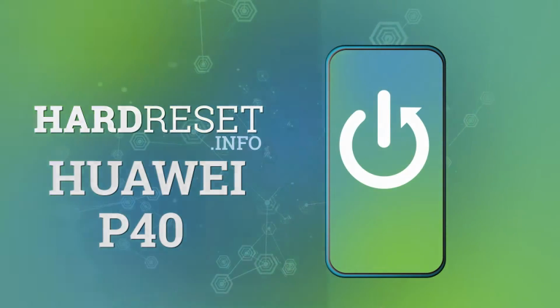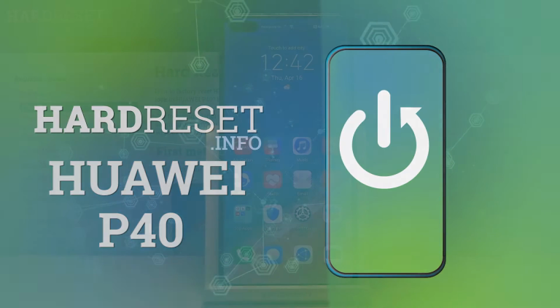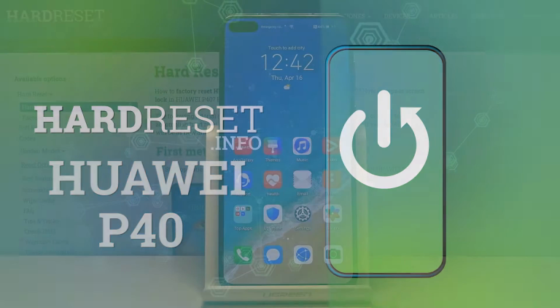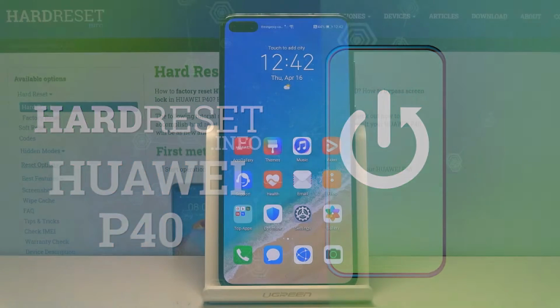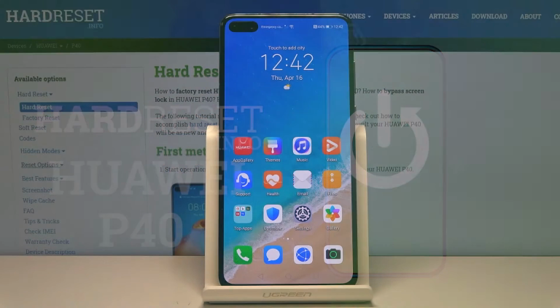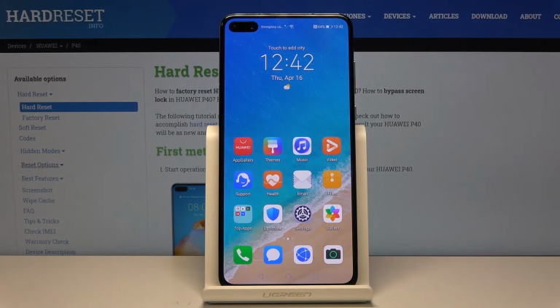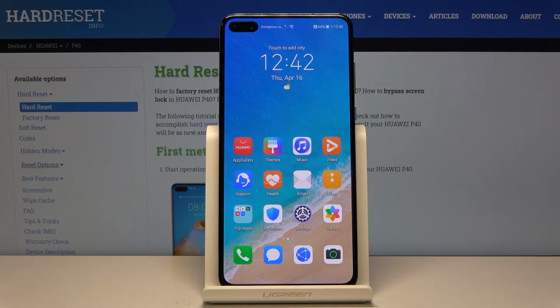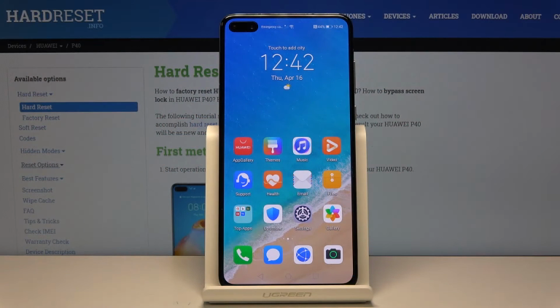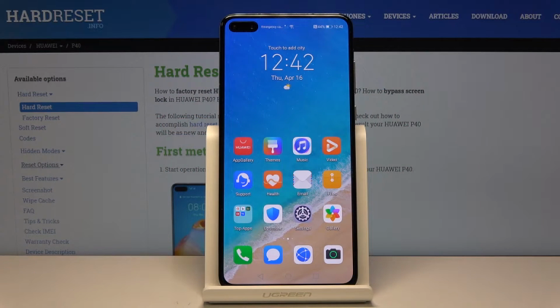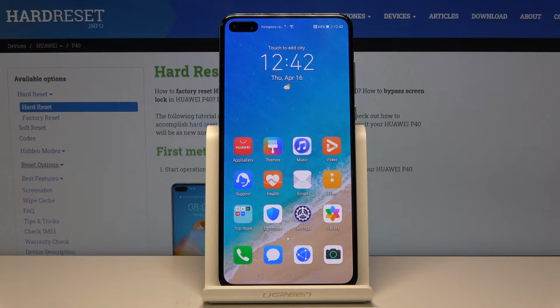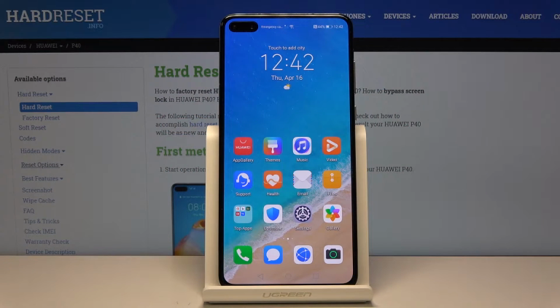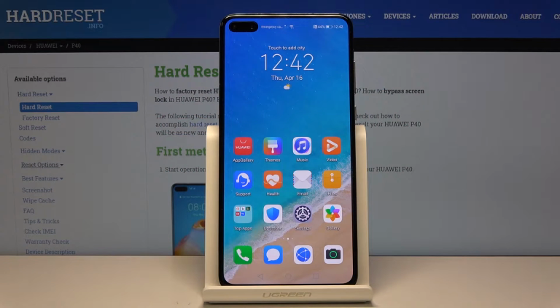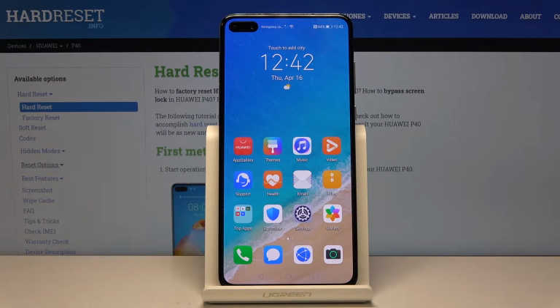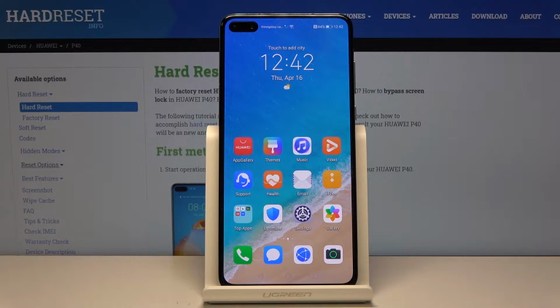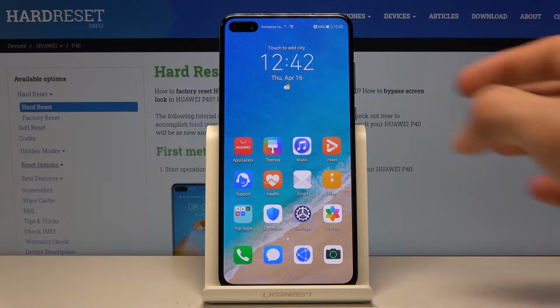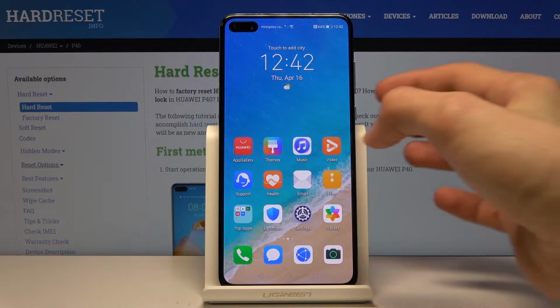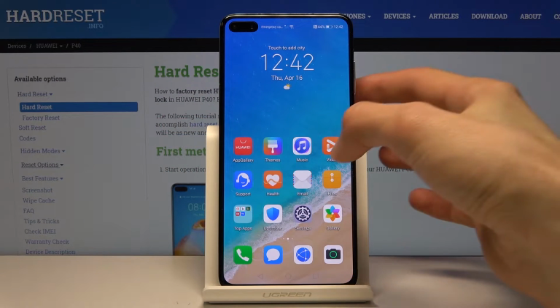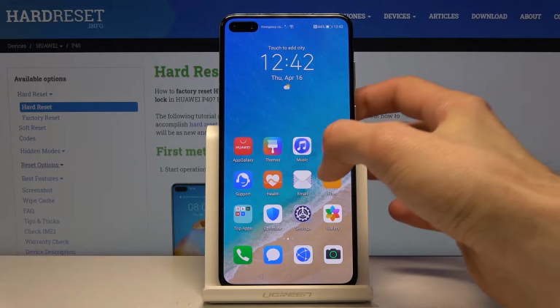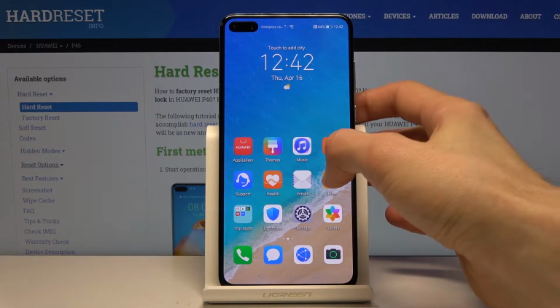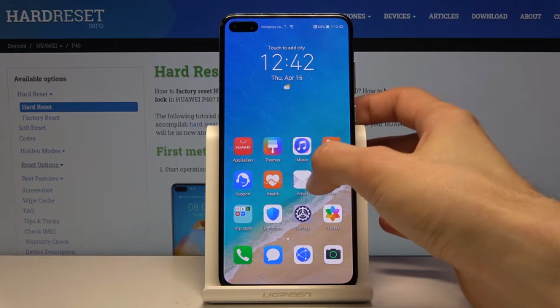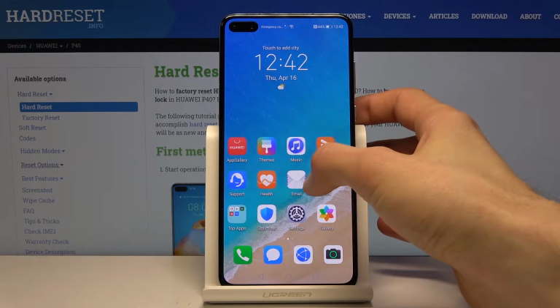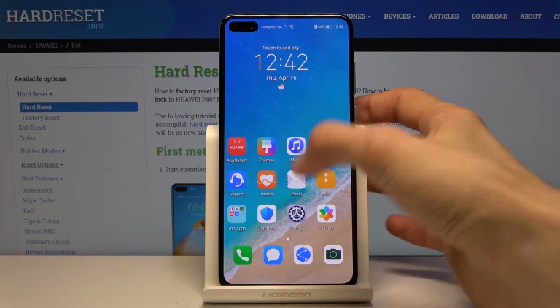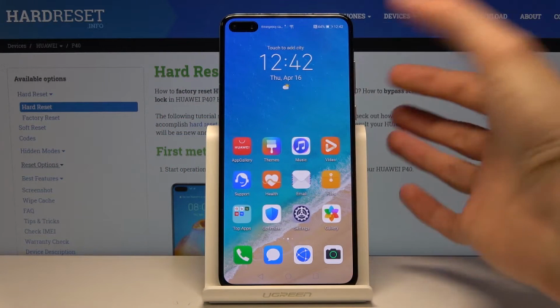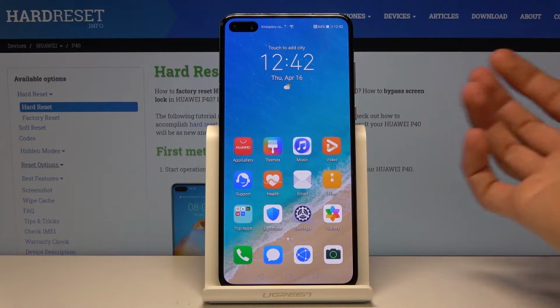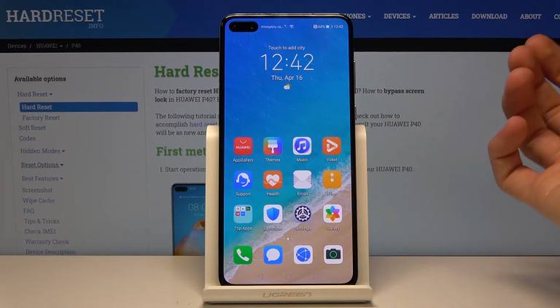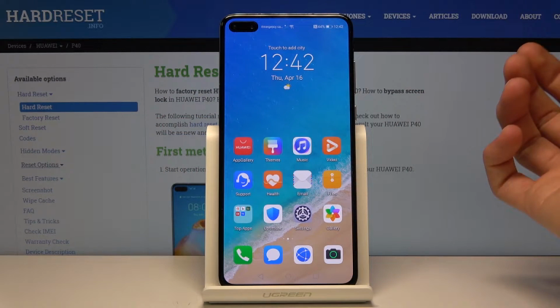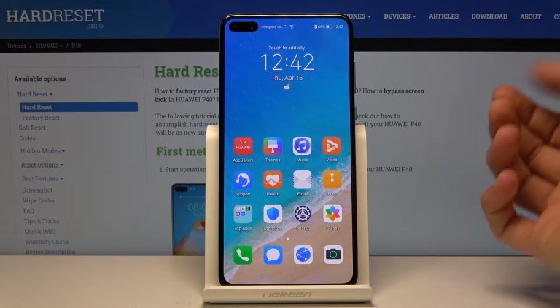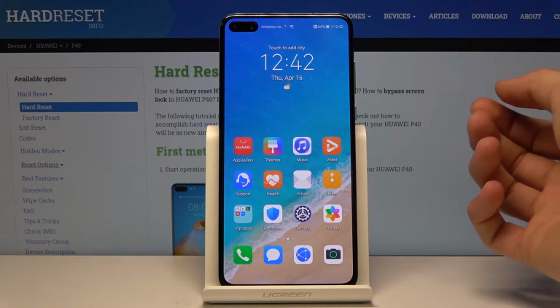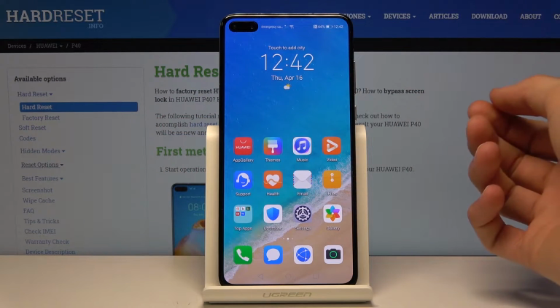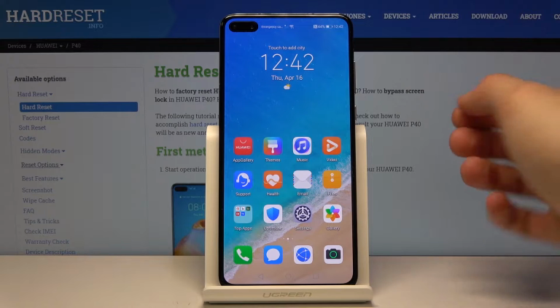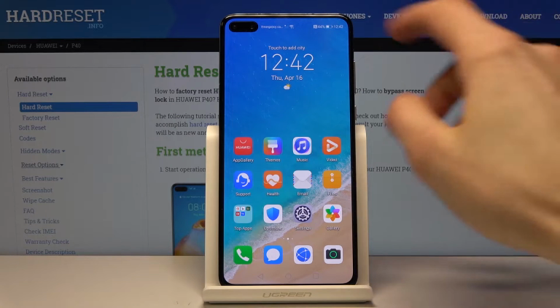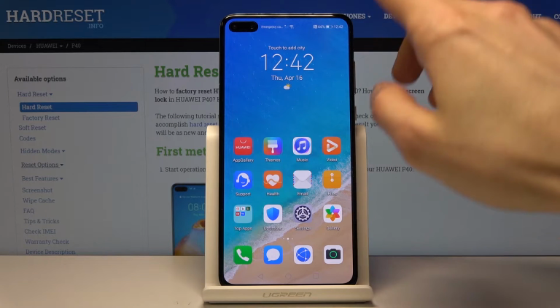Welcome! My name is Huawei P40 and today I will show you how to use the screen recording option.